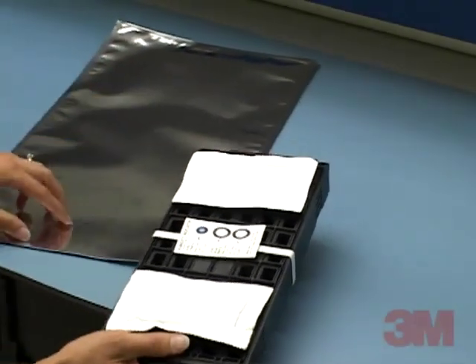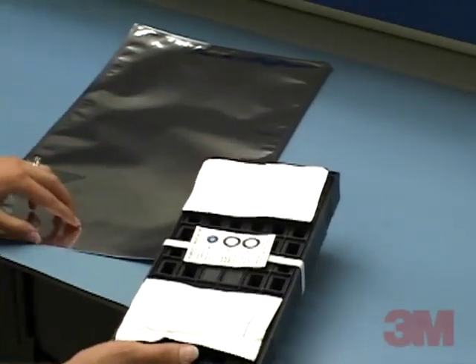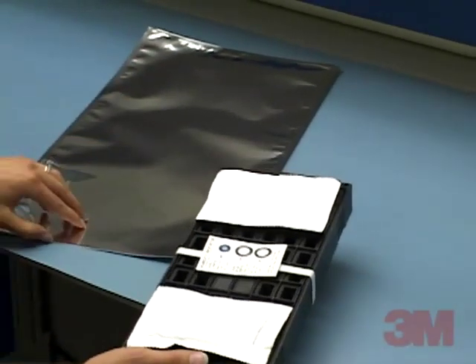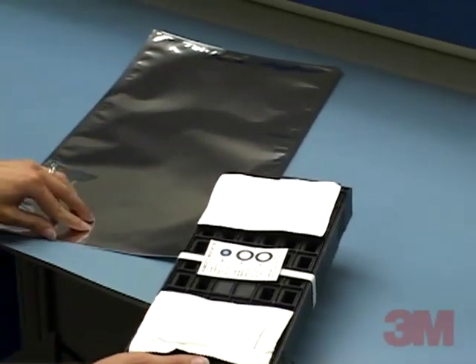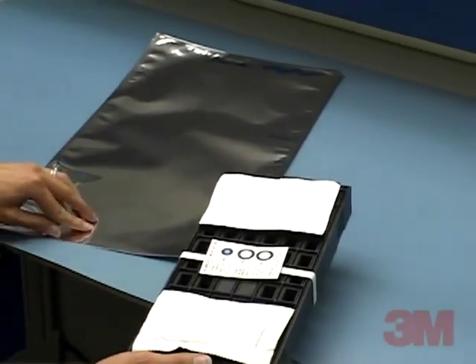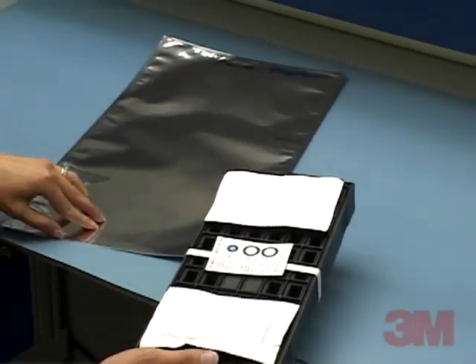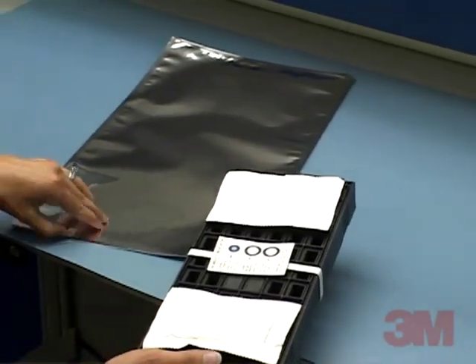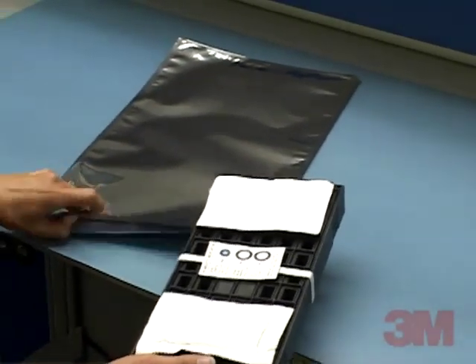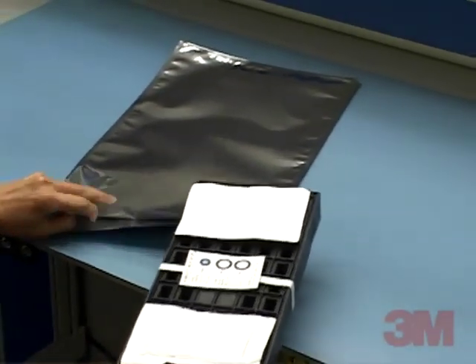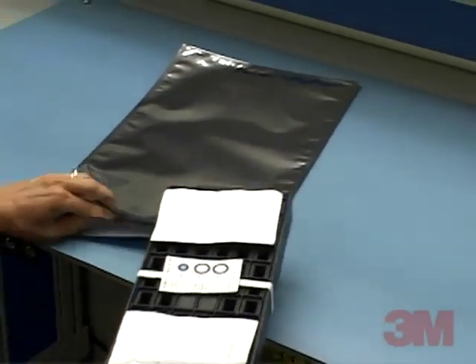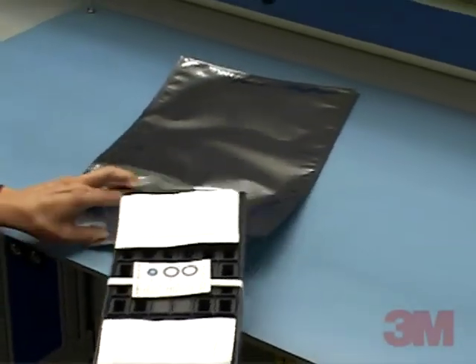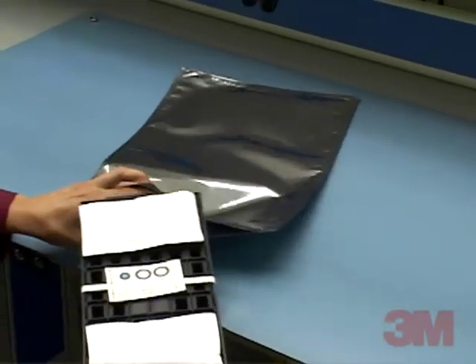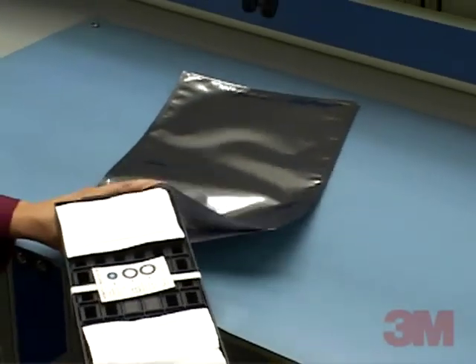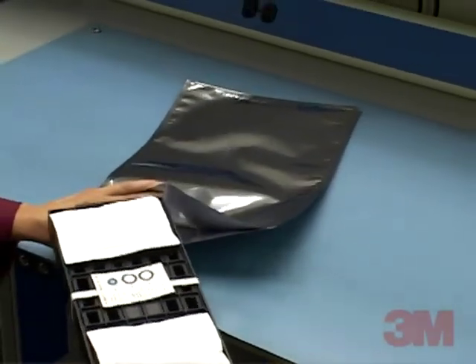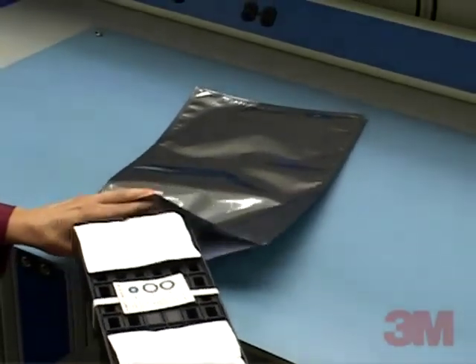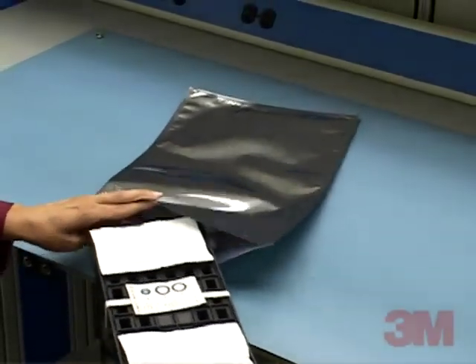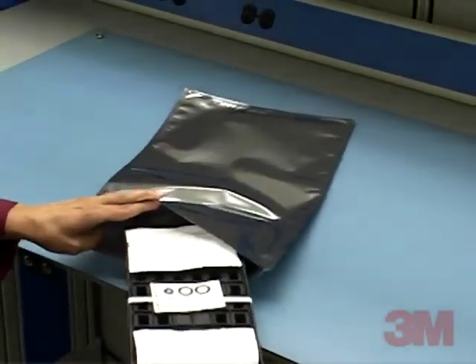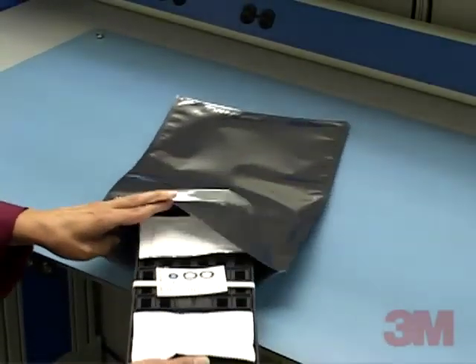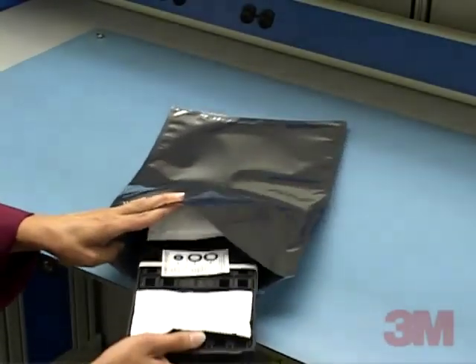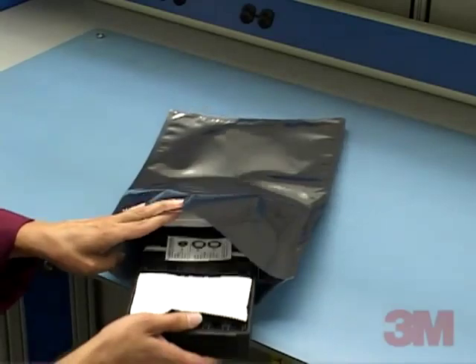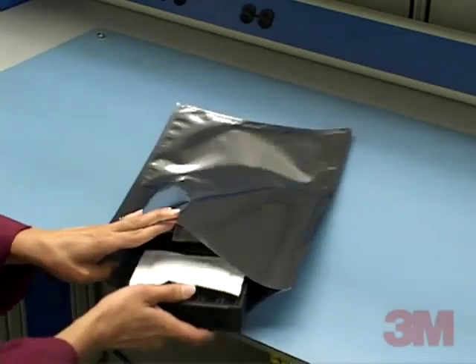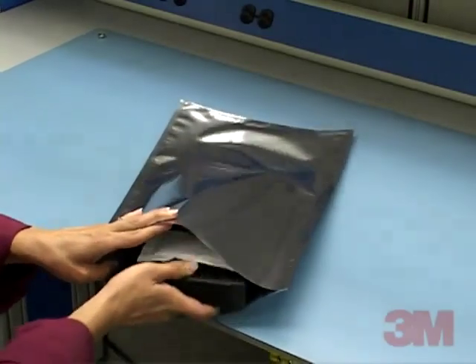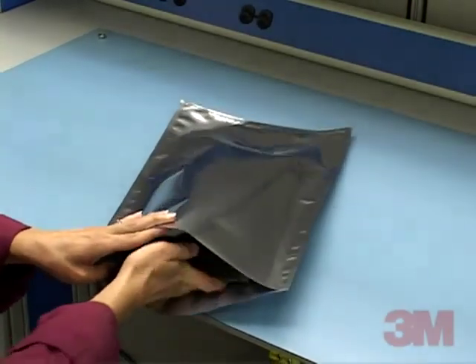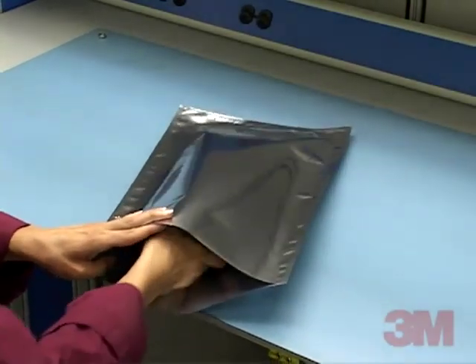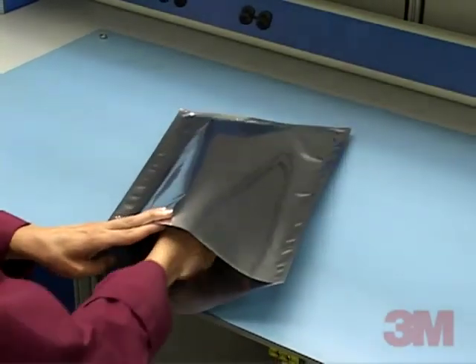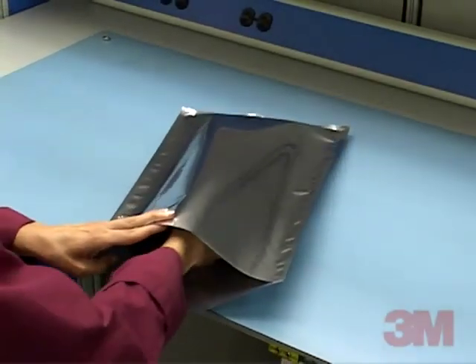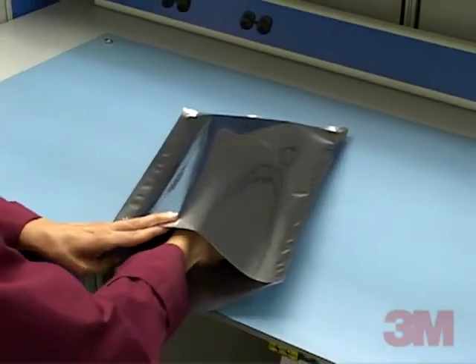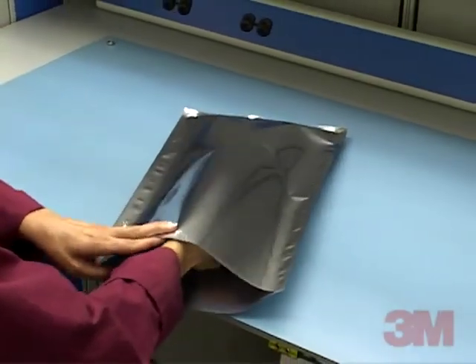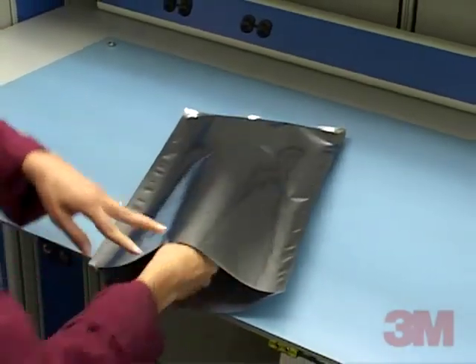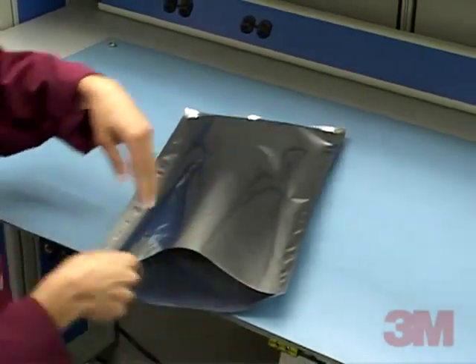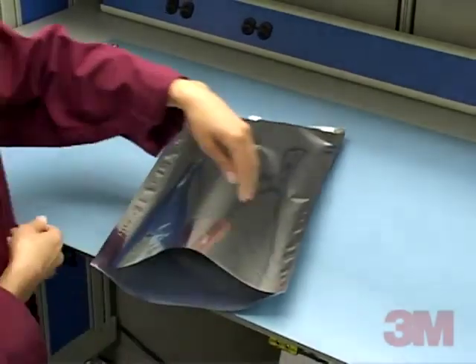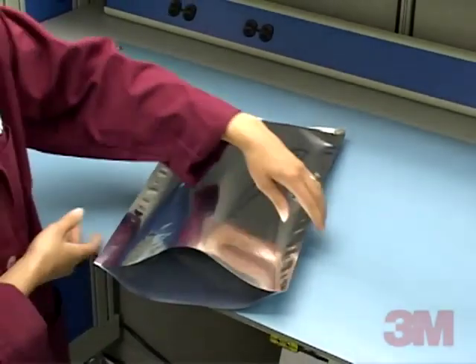The tray, the humidity indicator card, and the desiccant are then added to the moisture barrier bag.